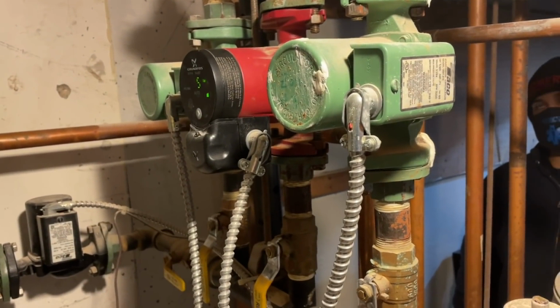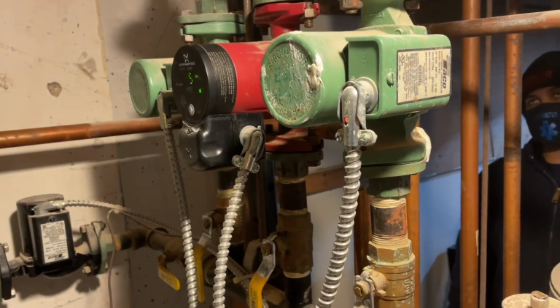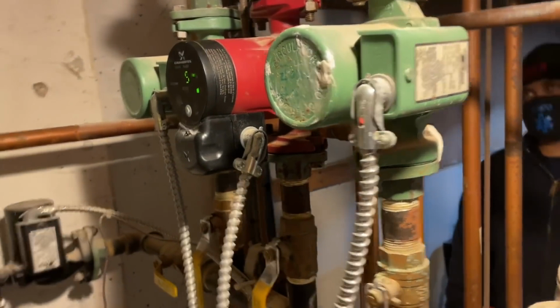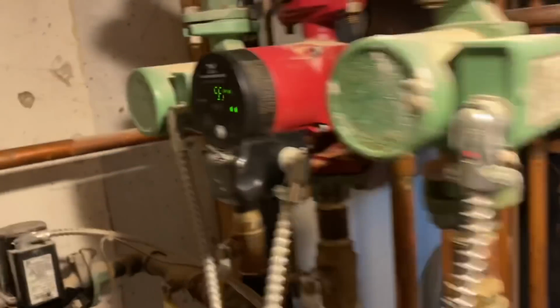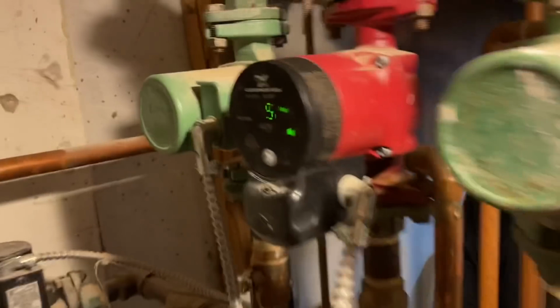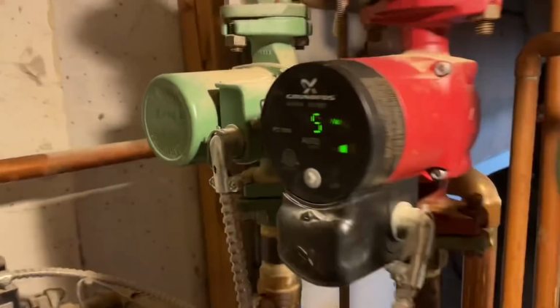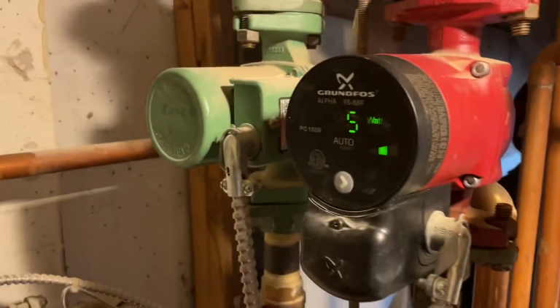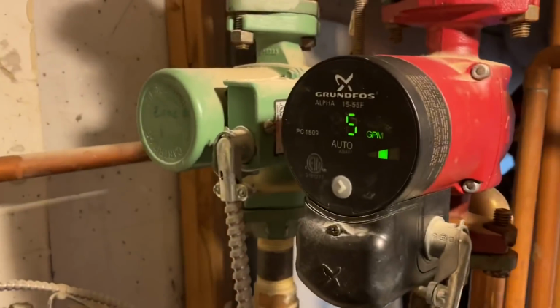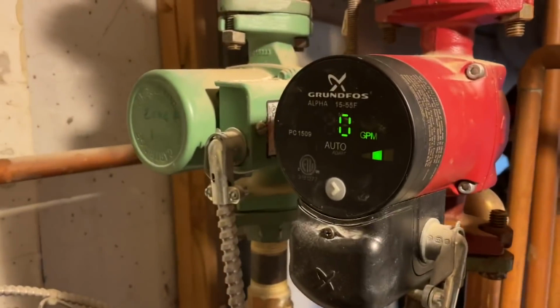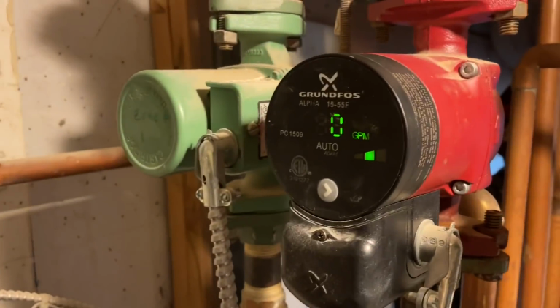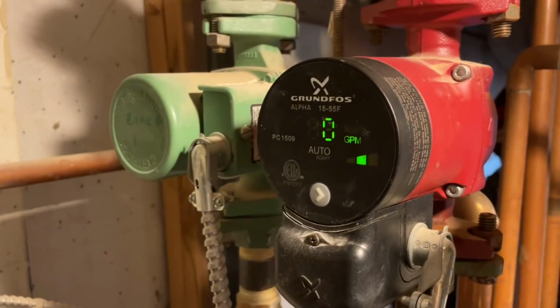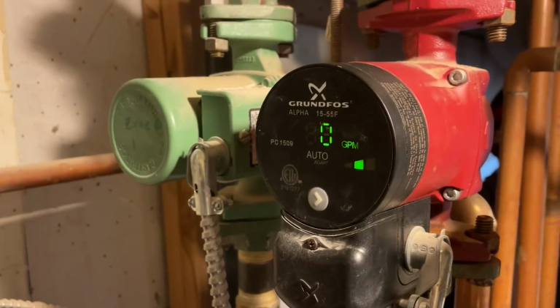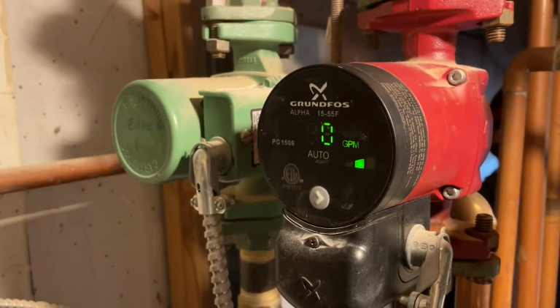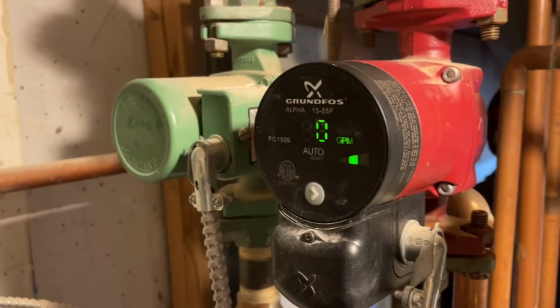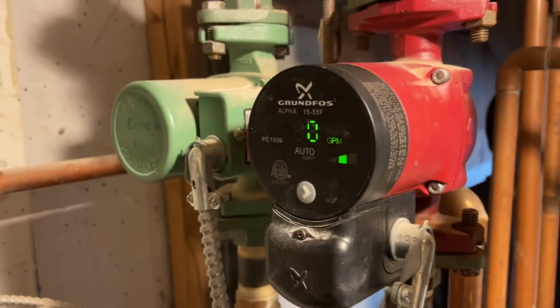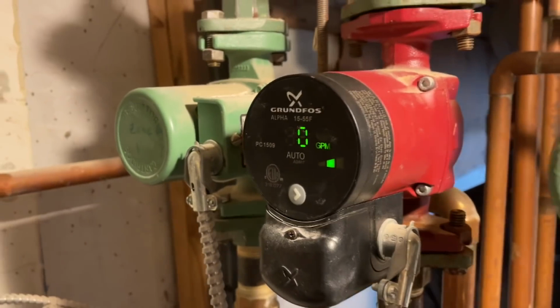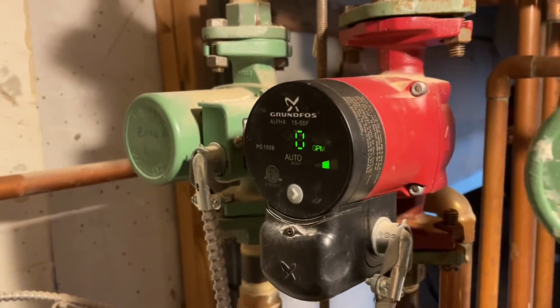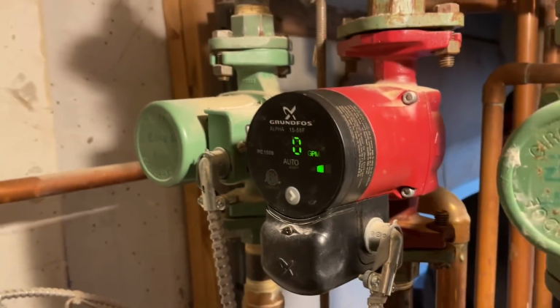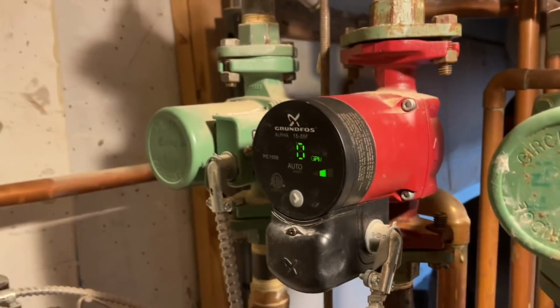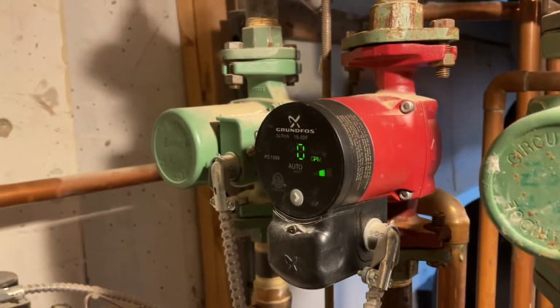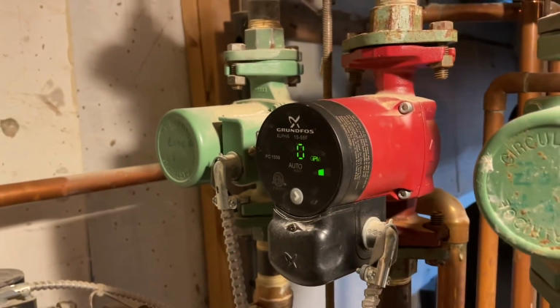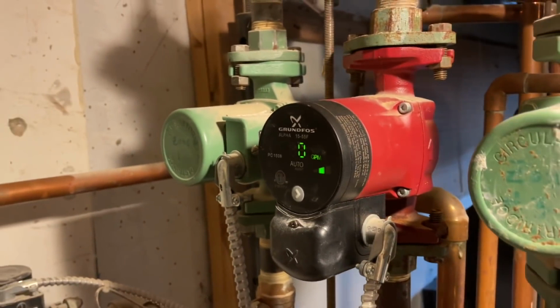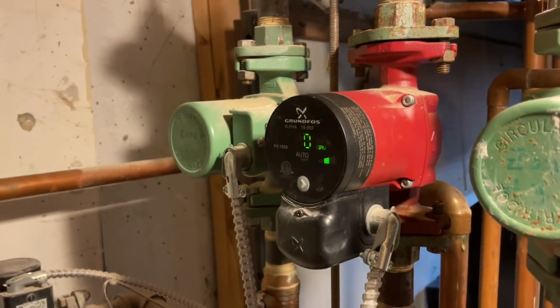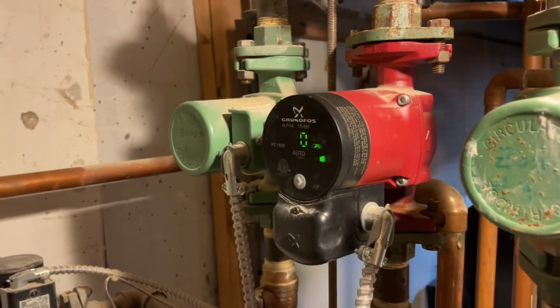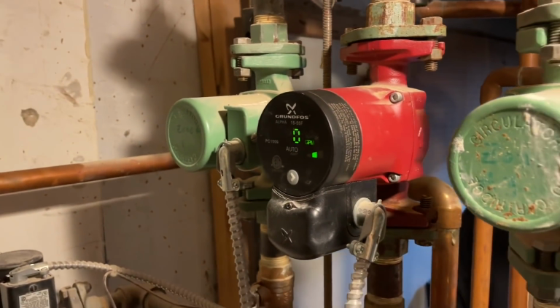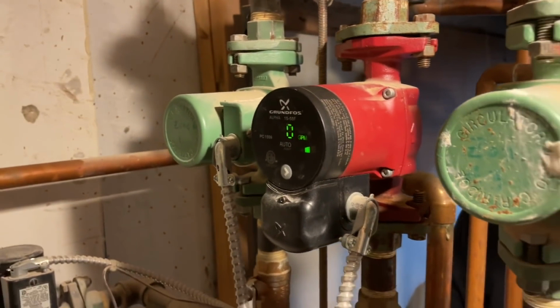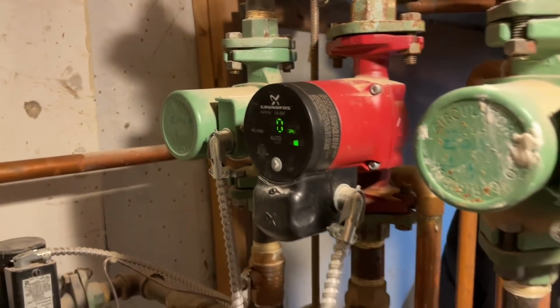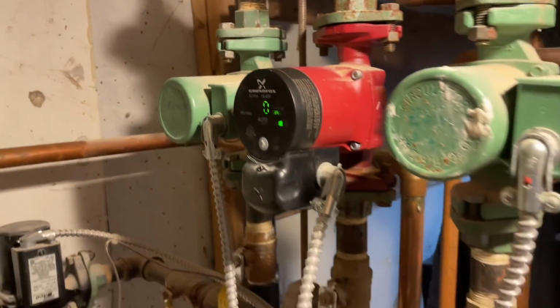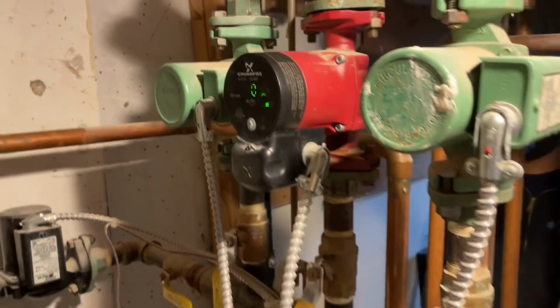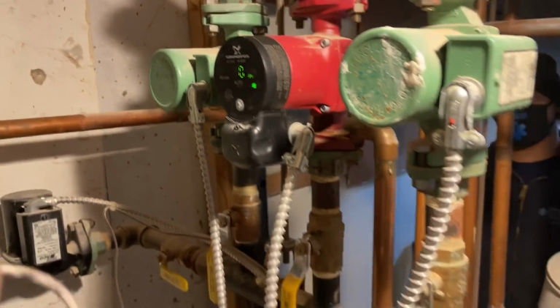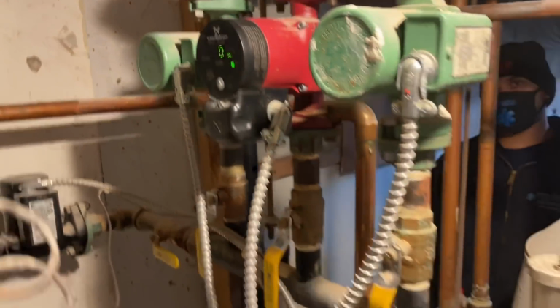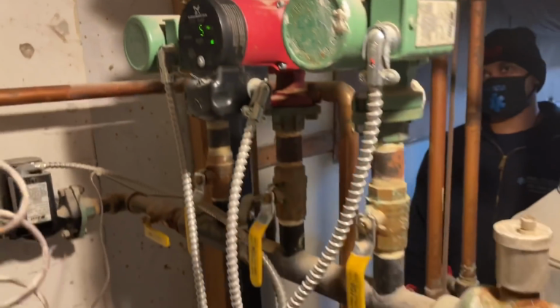But the circulator is obviously bad. It's not circulating any water, so we need to replace the circulator.